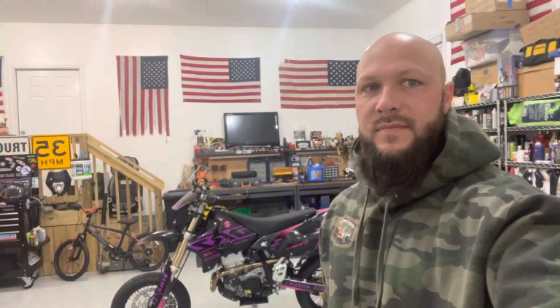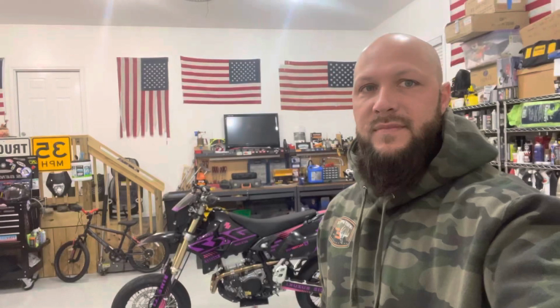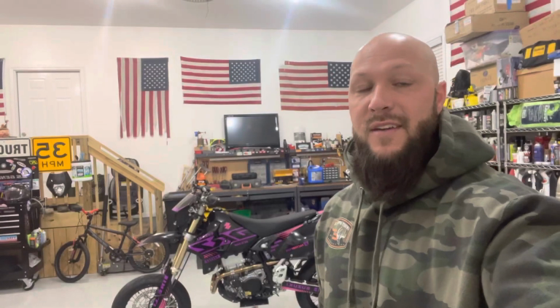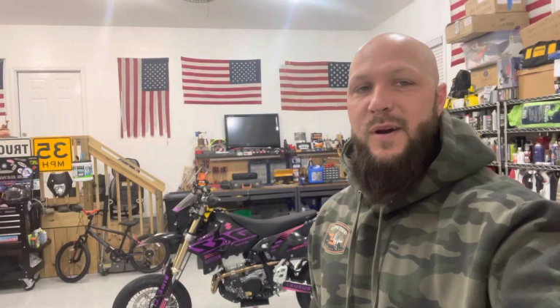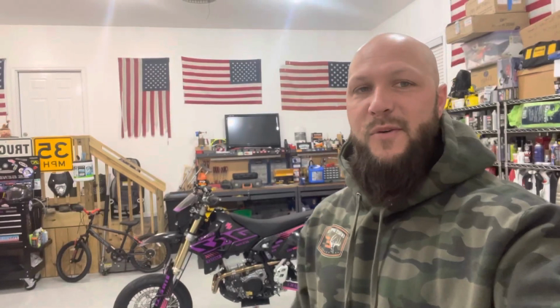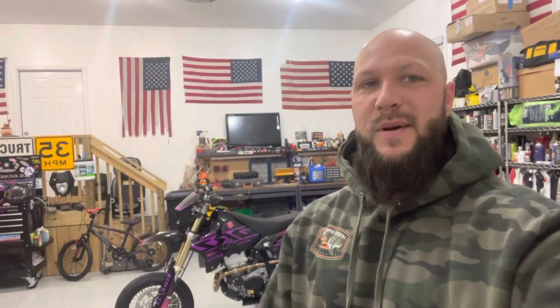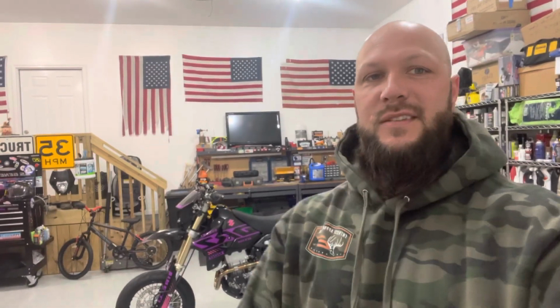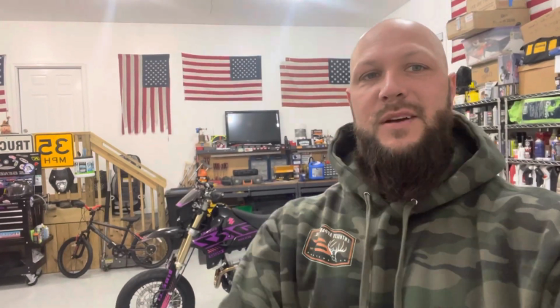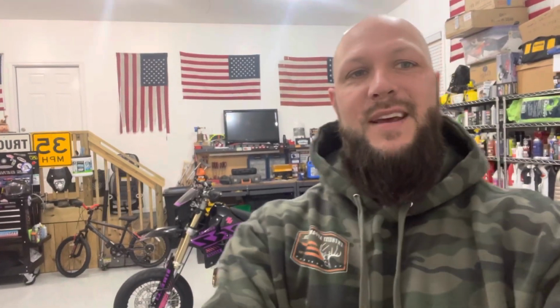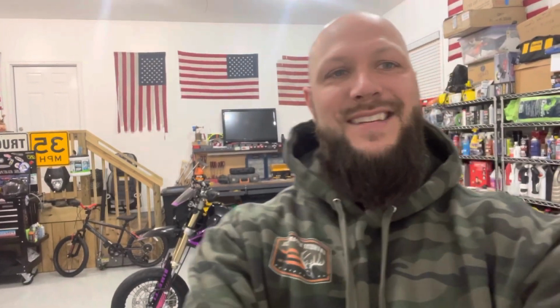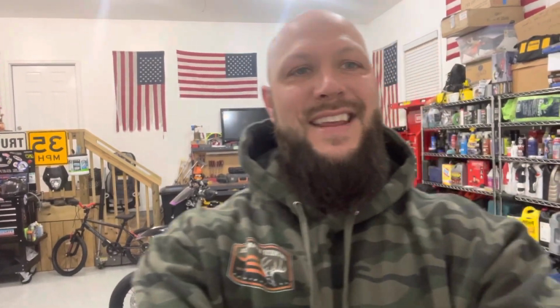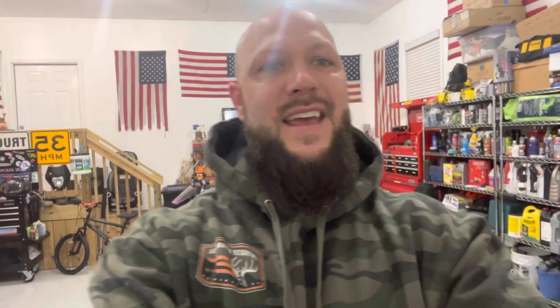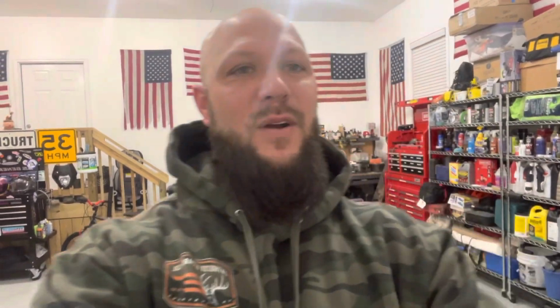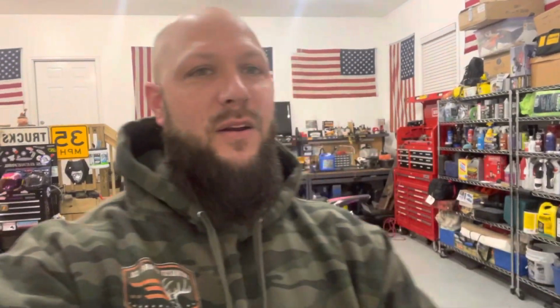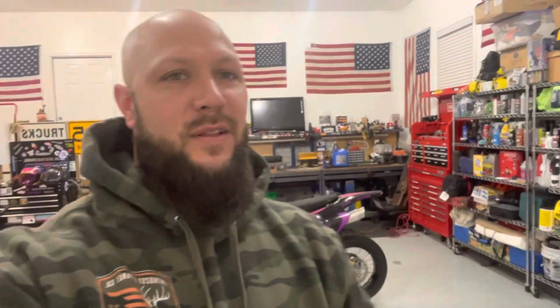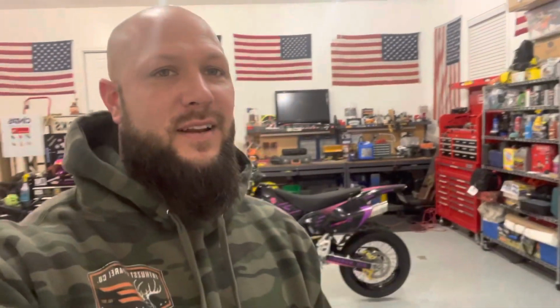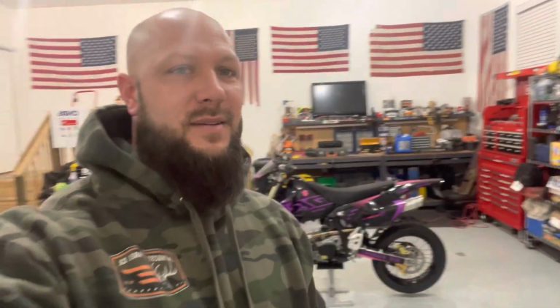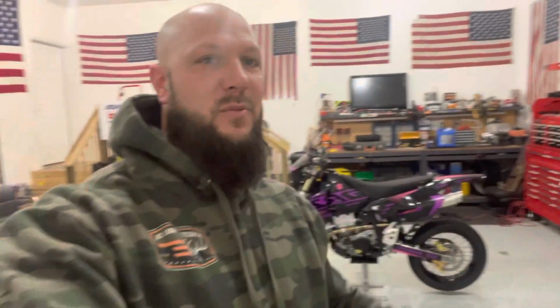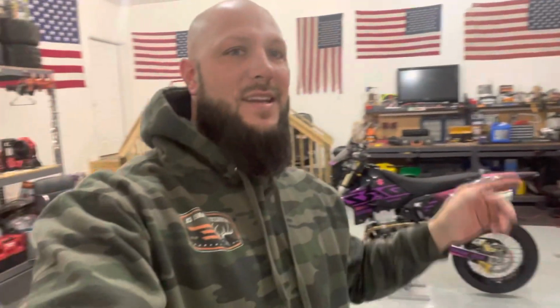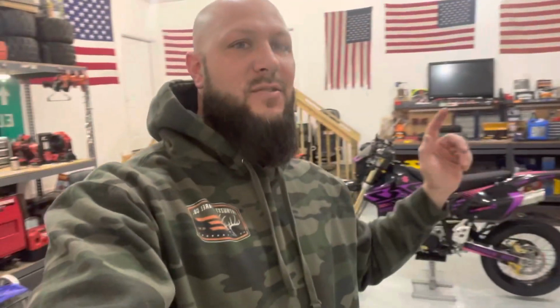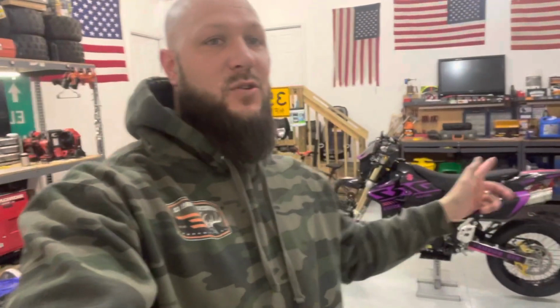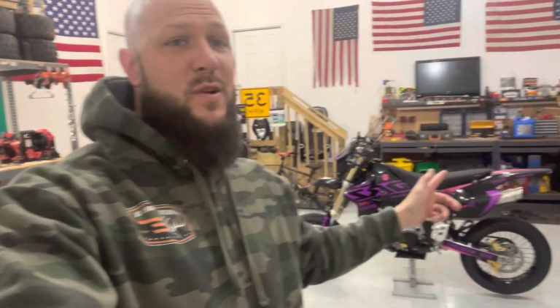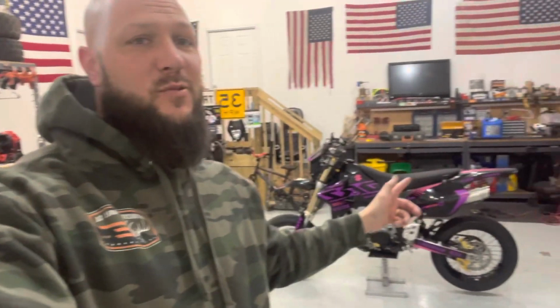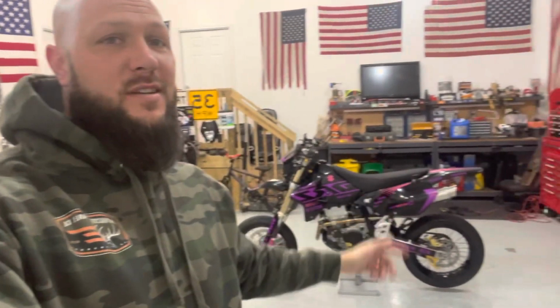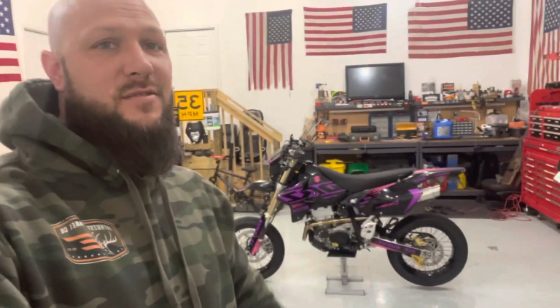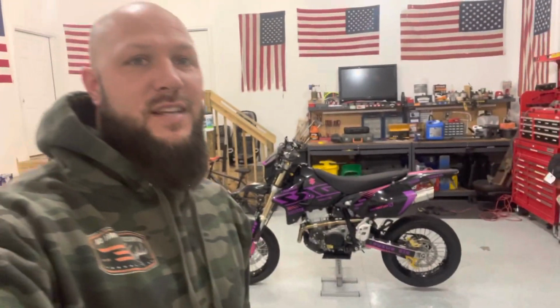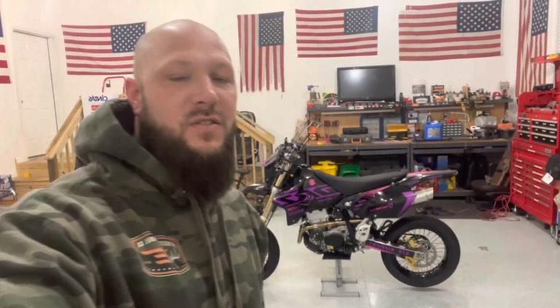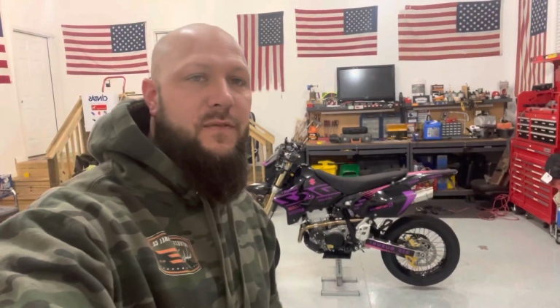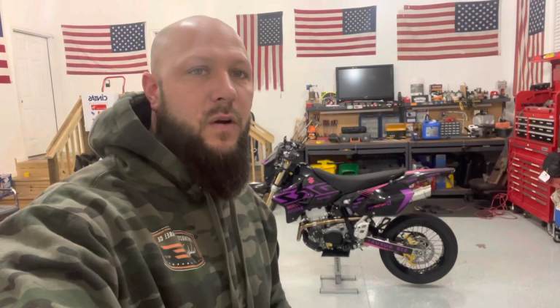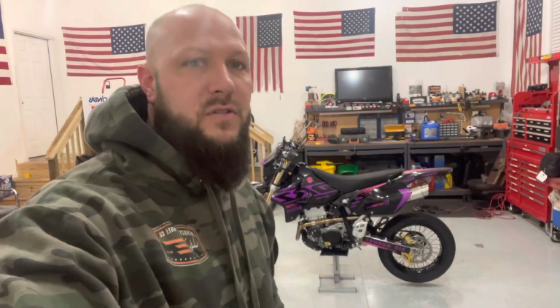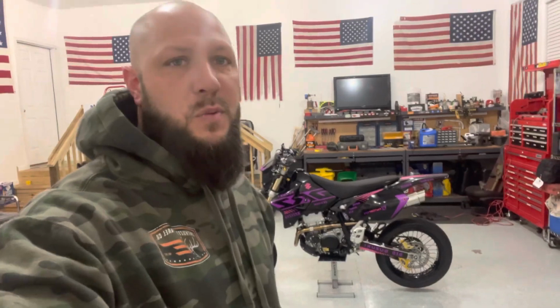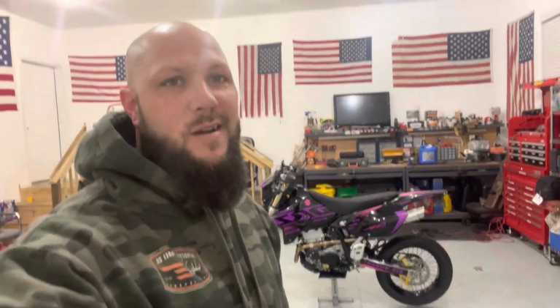Hey everybody, welcome back to the shop today. Today we are going to be looking at something we did to our 2022 DRZ400 Supermoto.